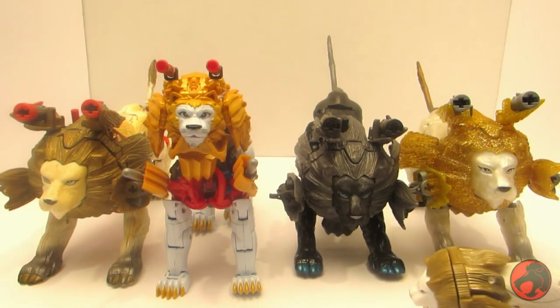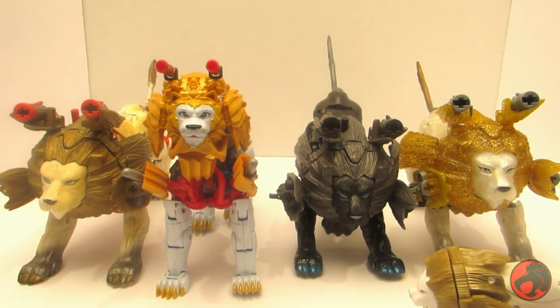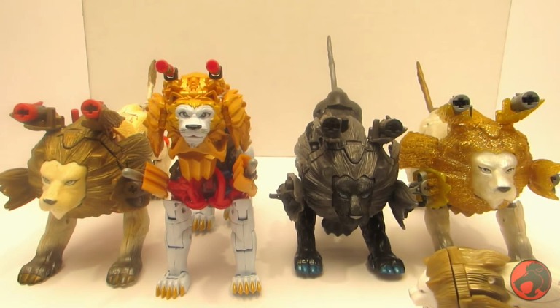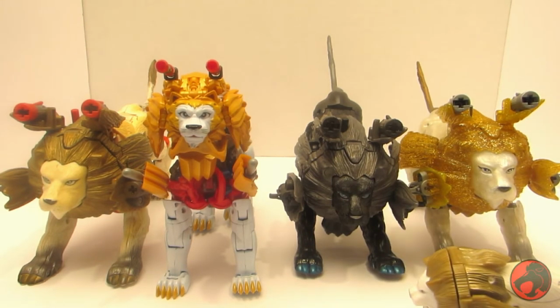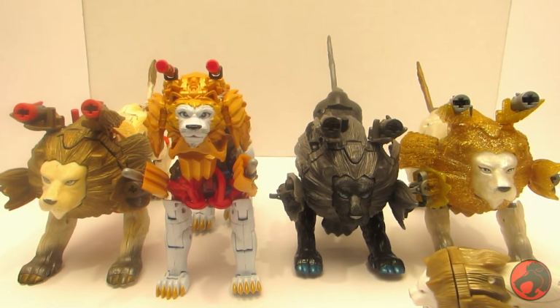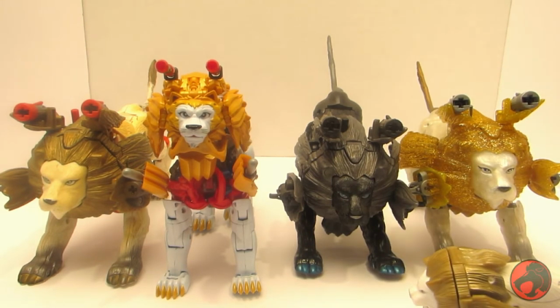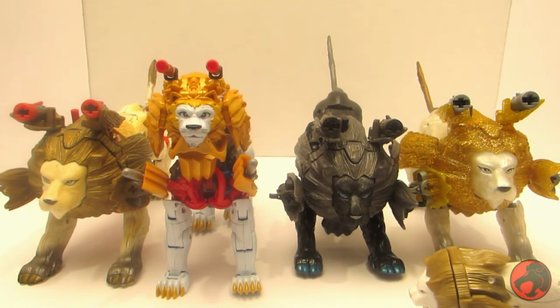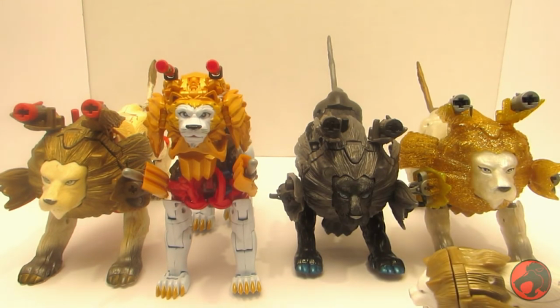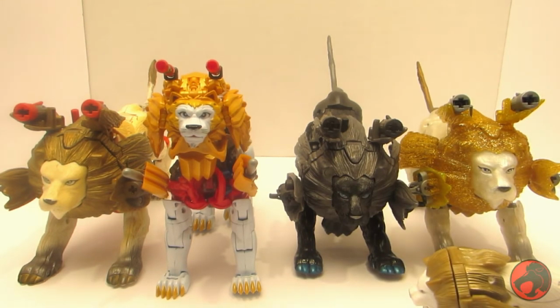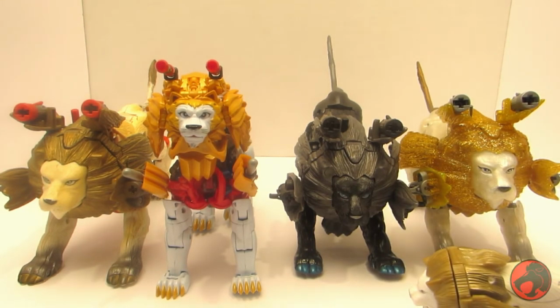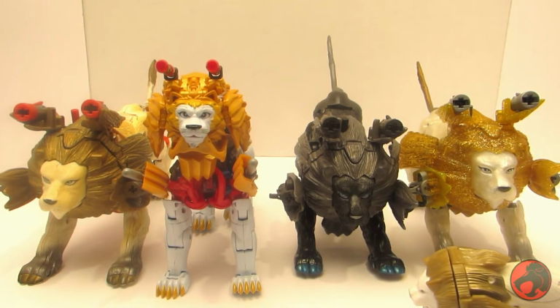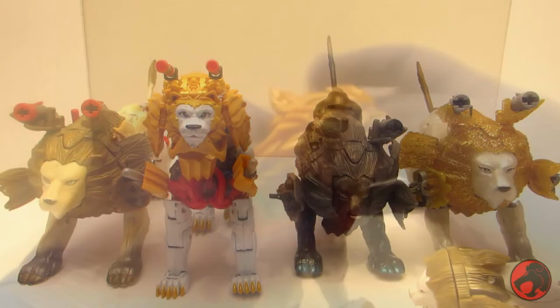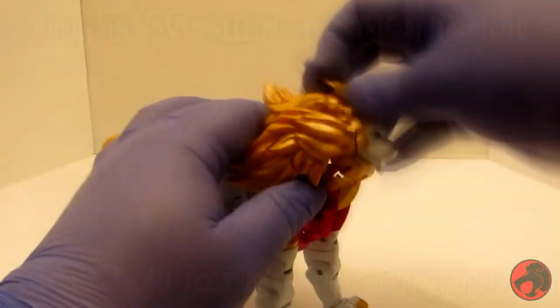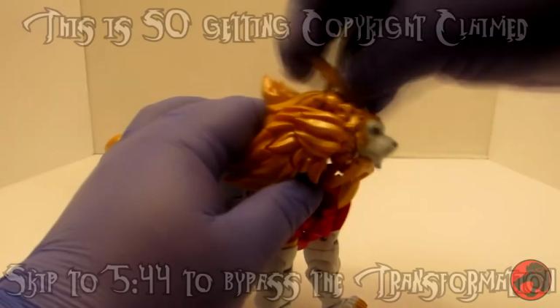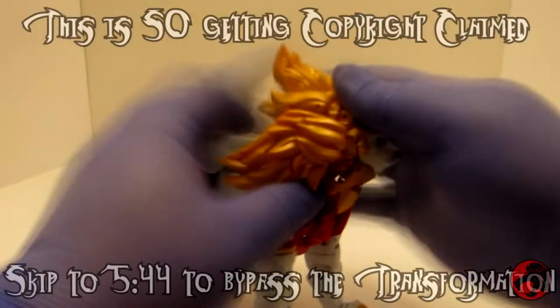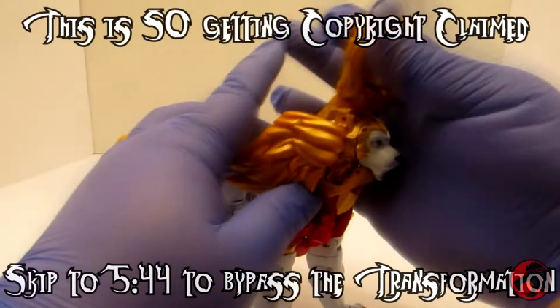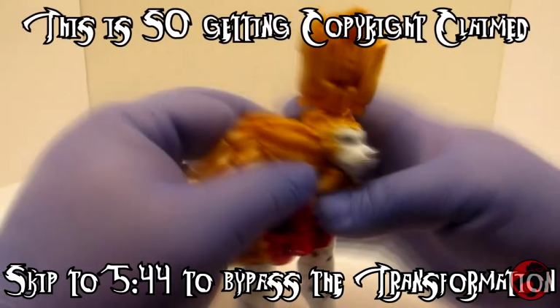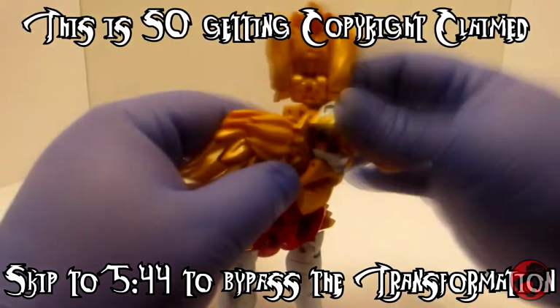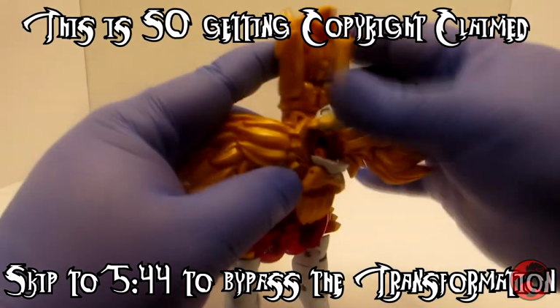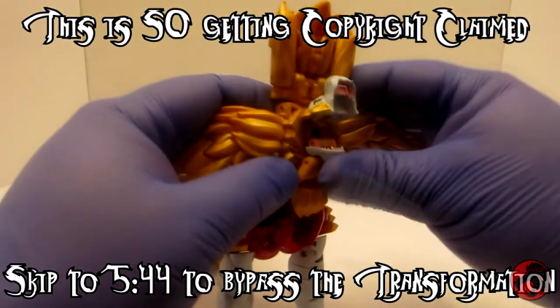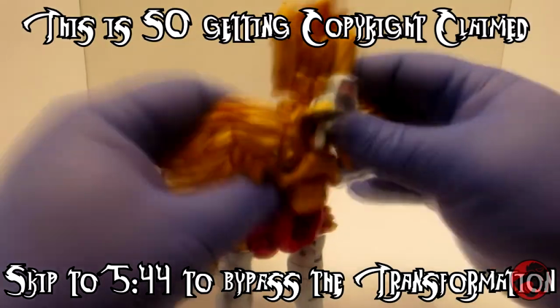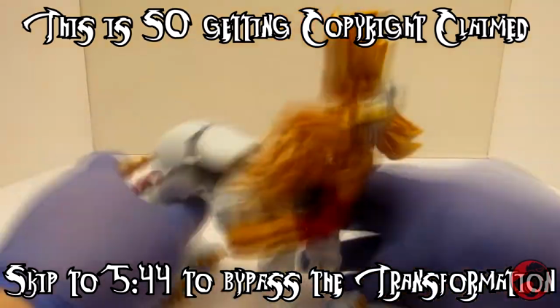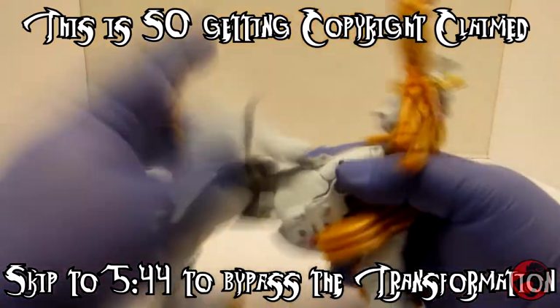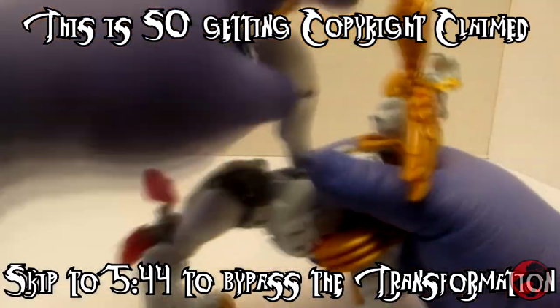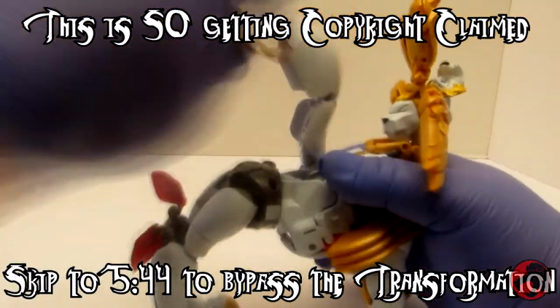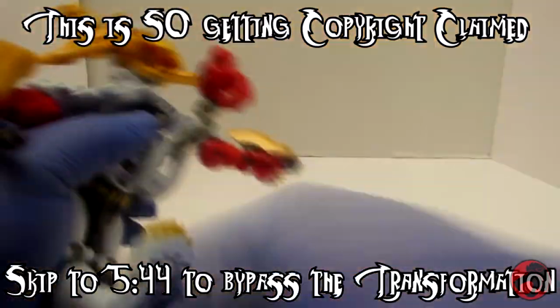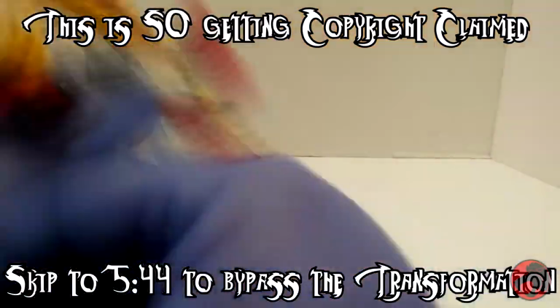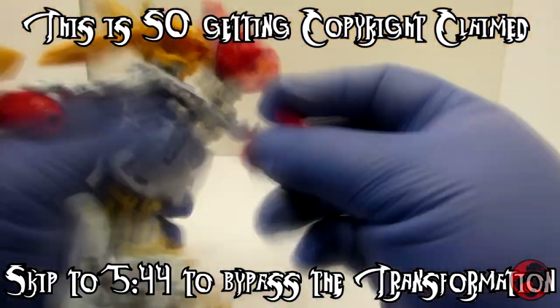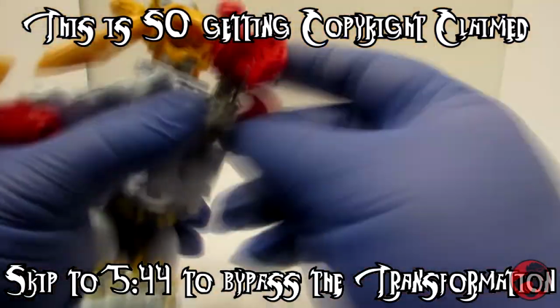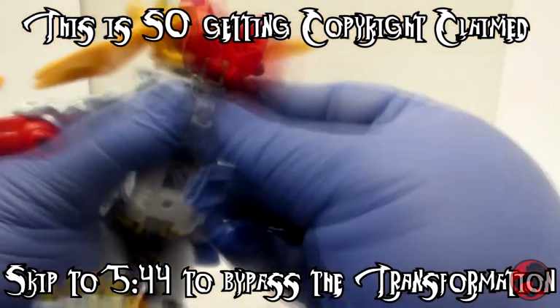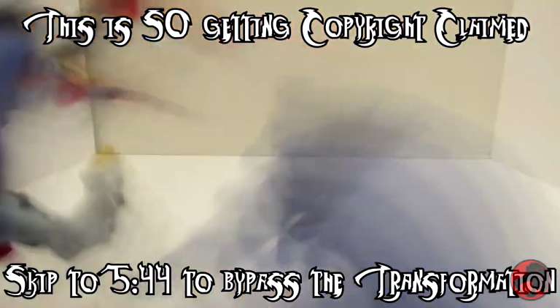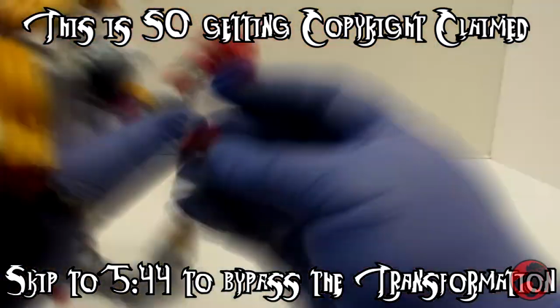But enough of ripping on the beast mode — let's get him into robot mode. I use no instructions, because I'm a man! Instructions are for cowards and fools!